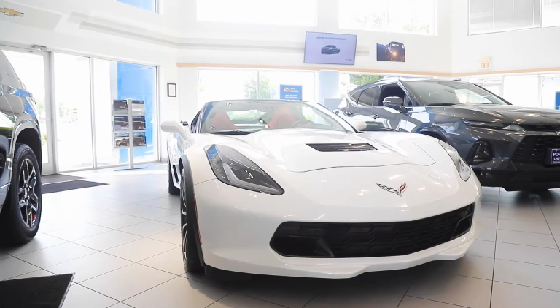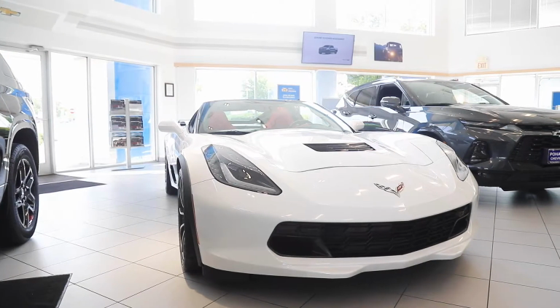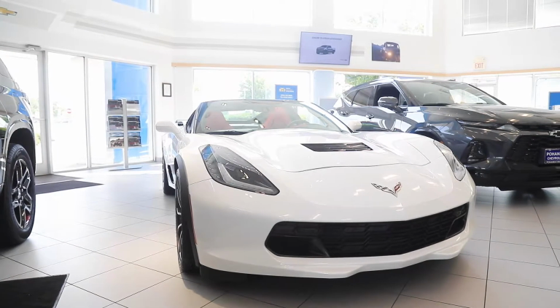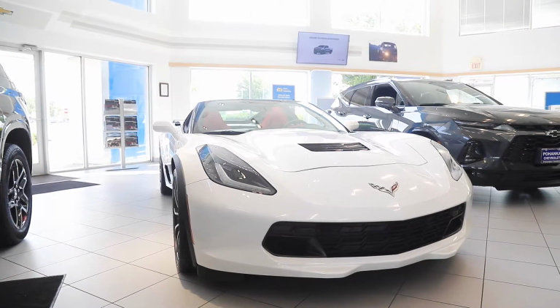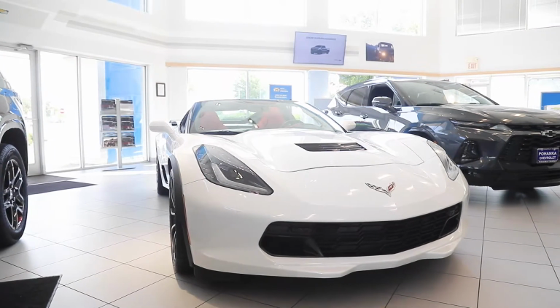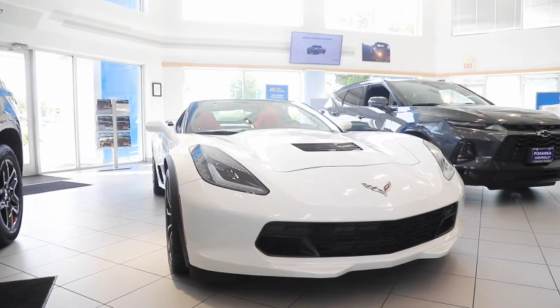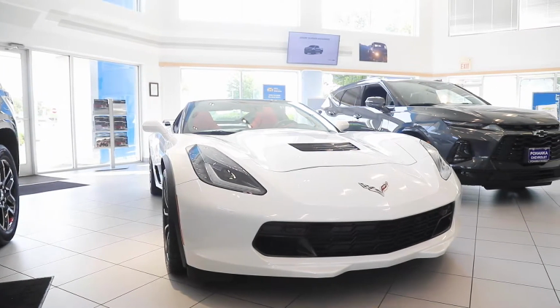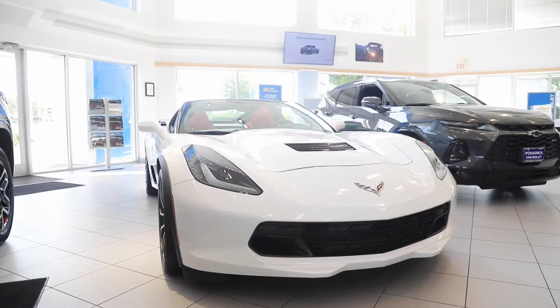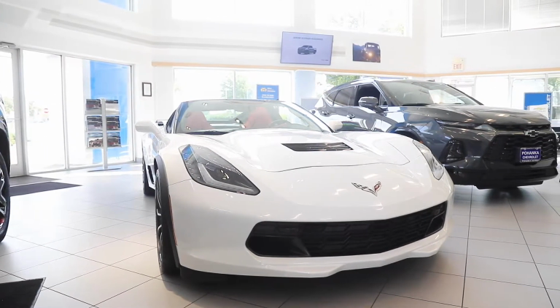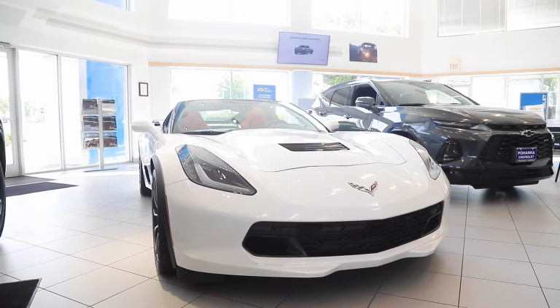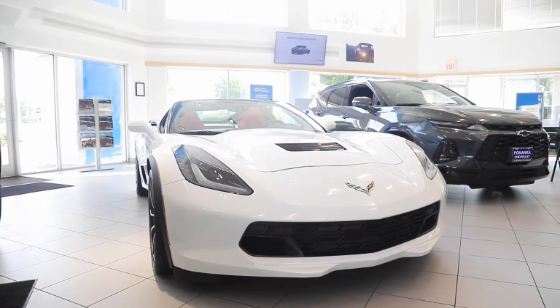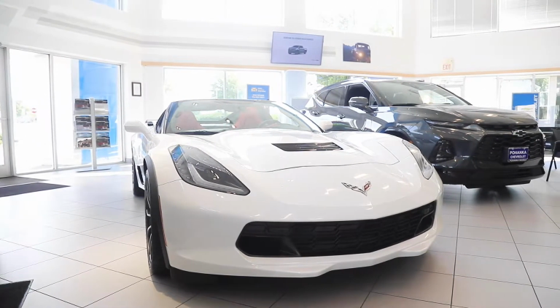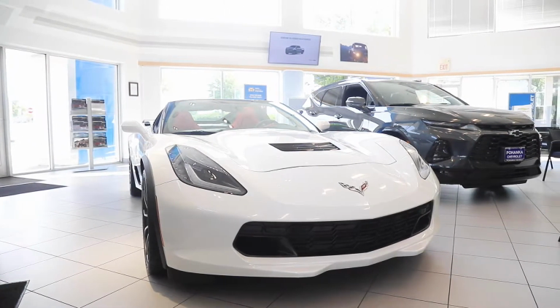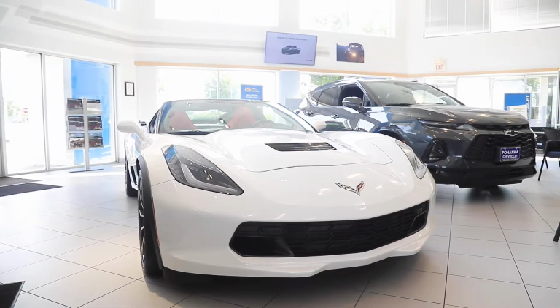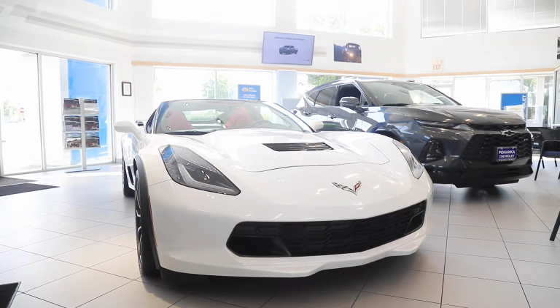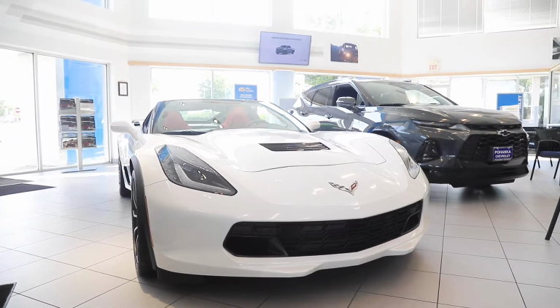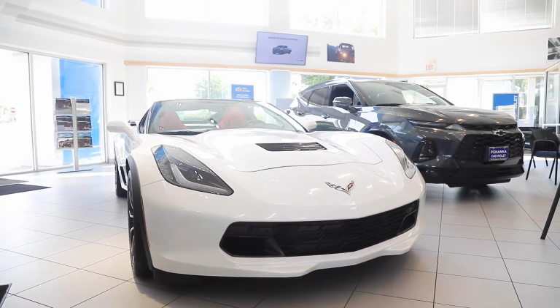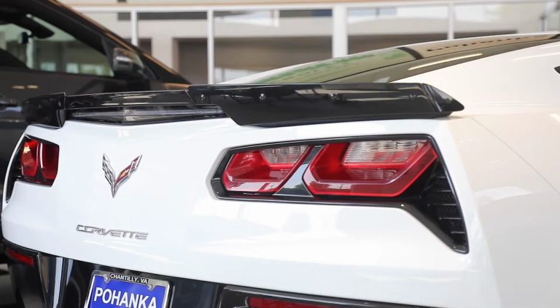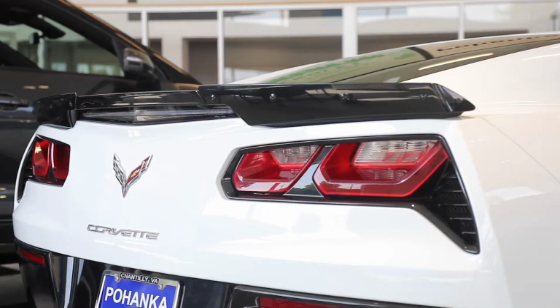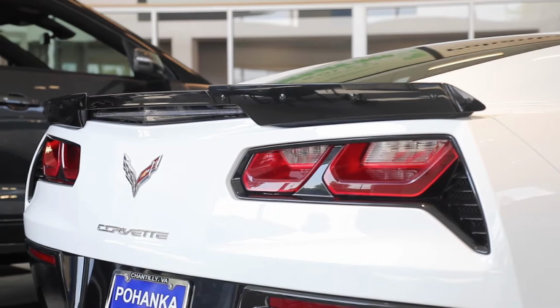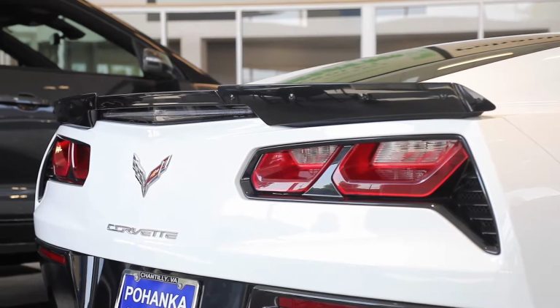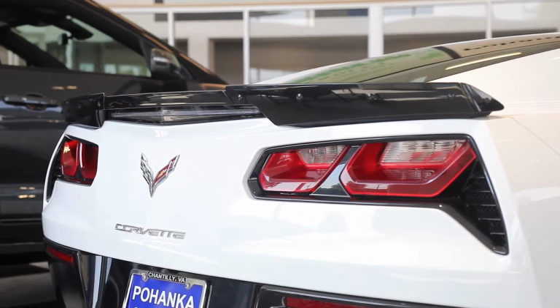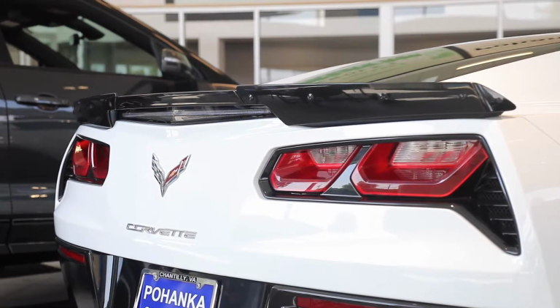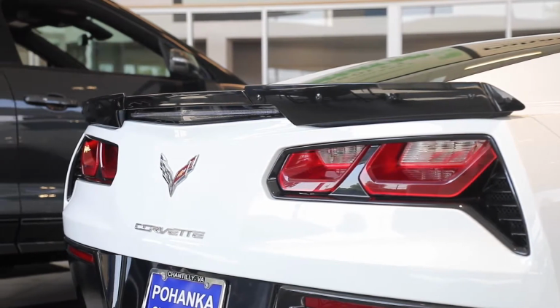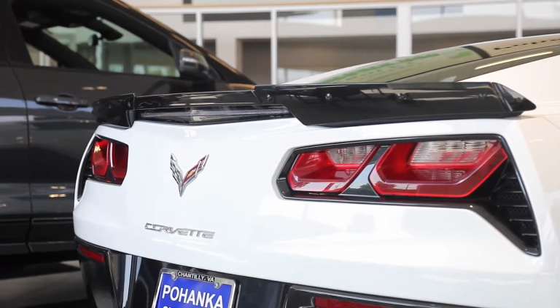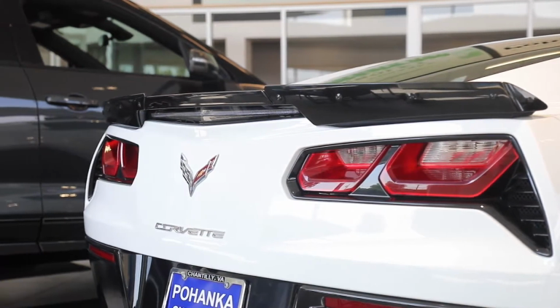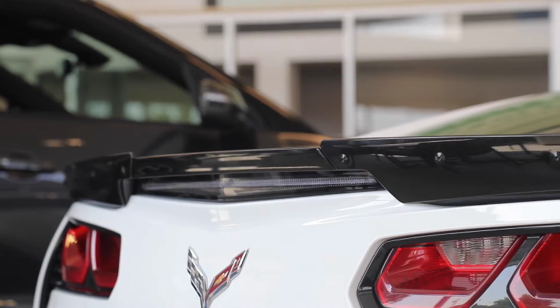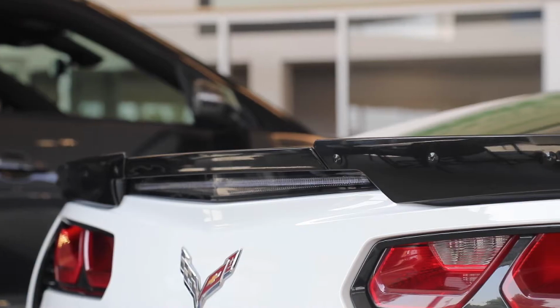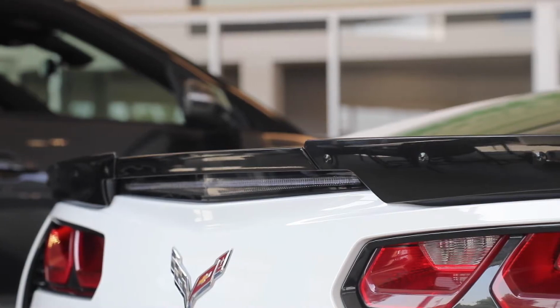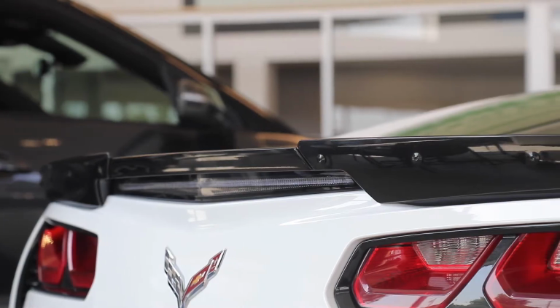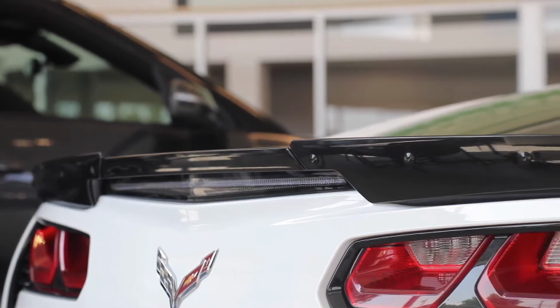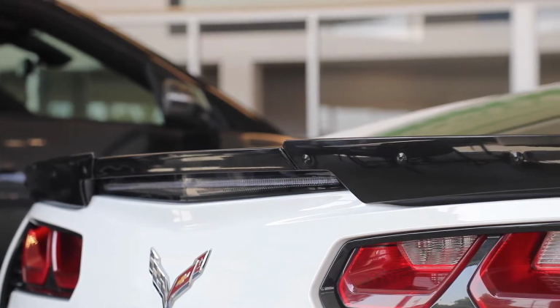Power for the open road. Handling good enough for the curves. The 2019 Chevrolet Corvette Grand Sport Coupe is the best of both worlds.